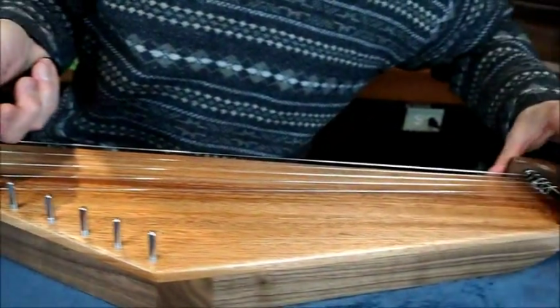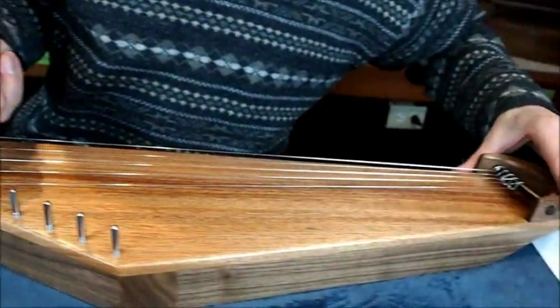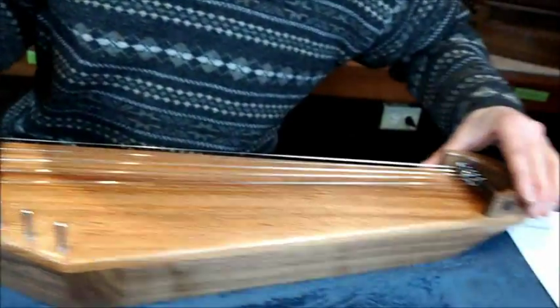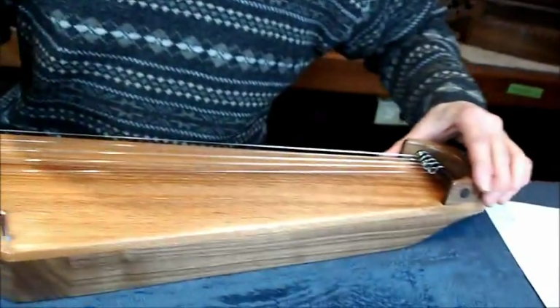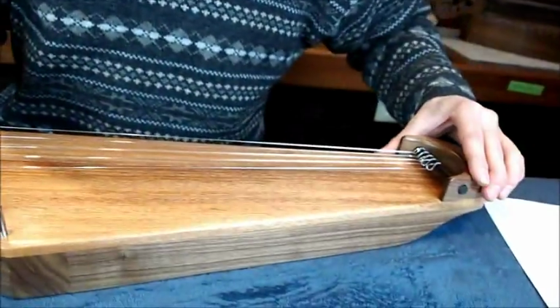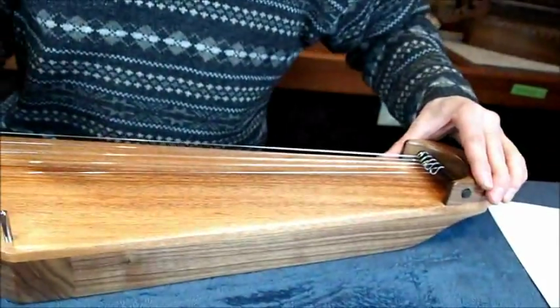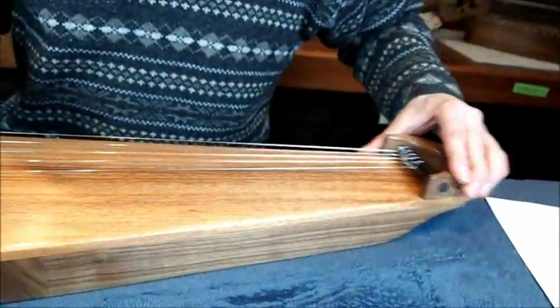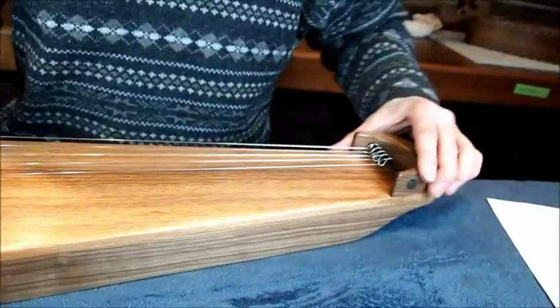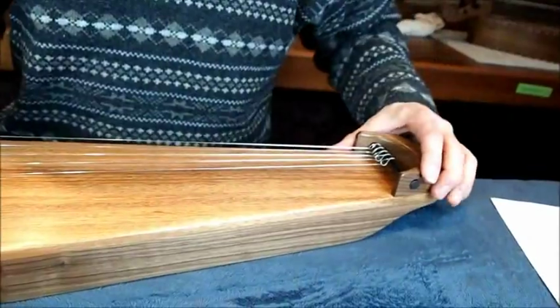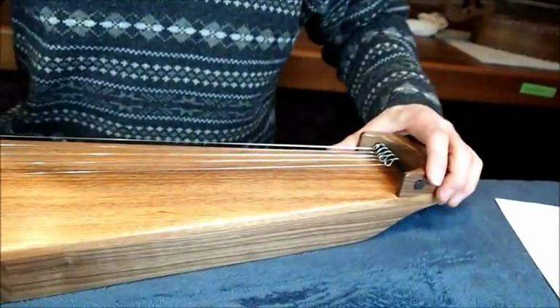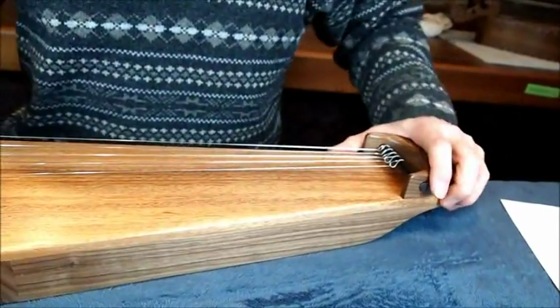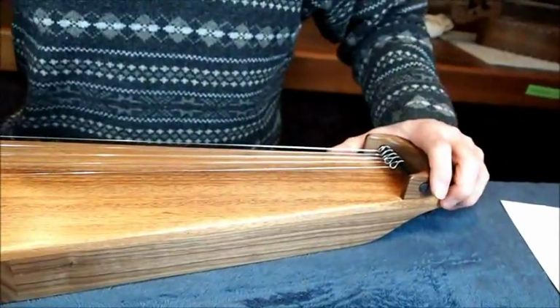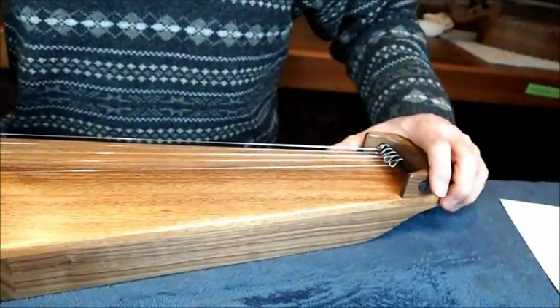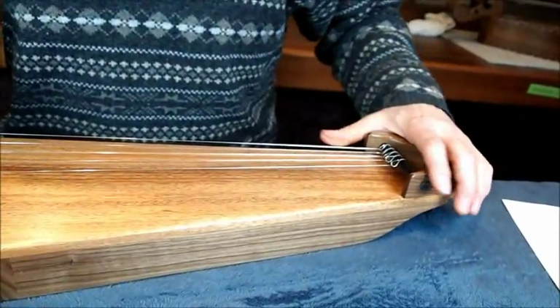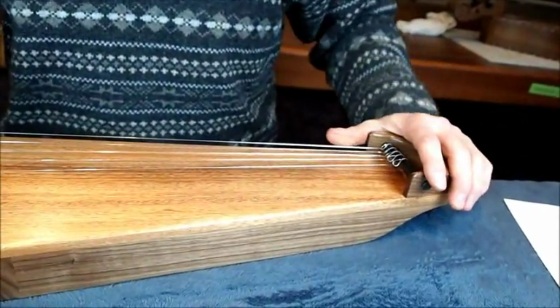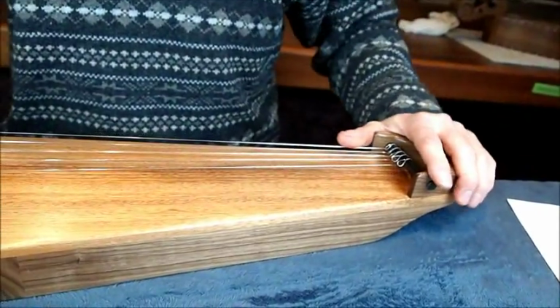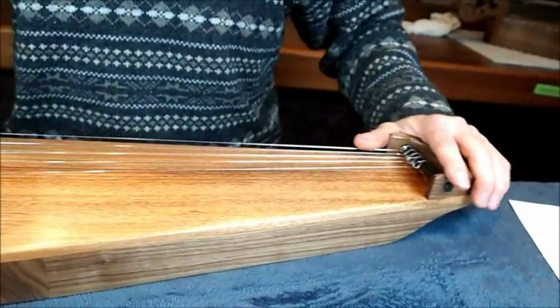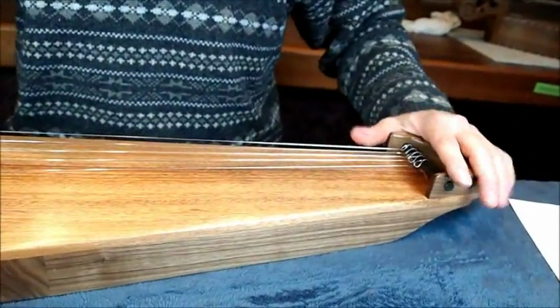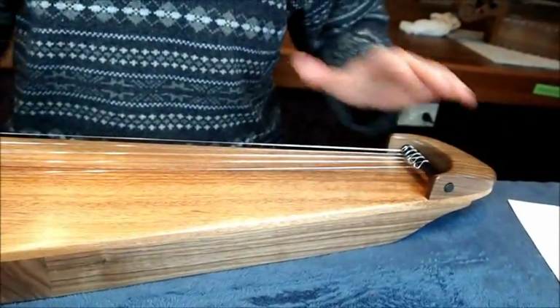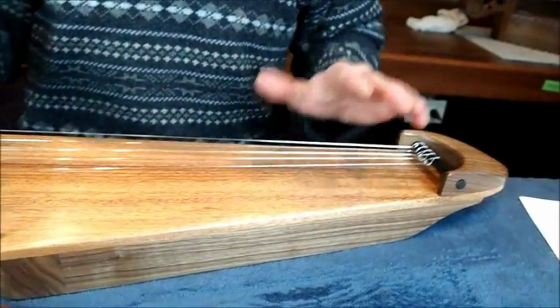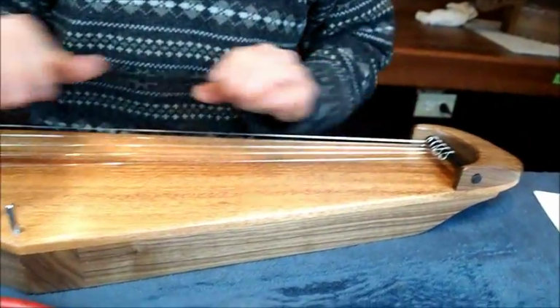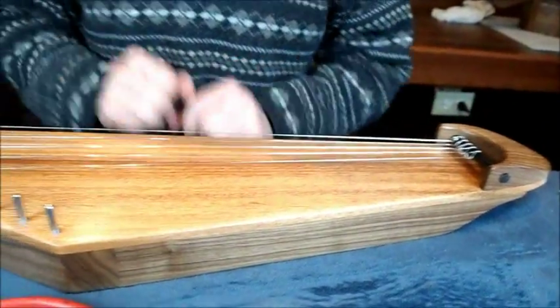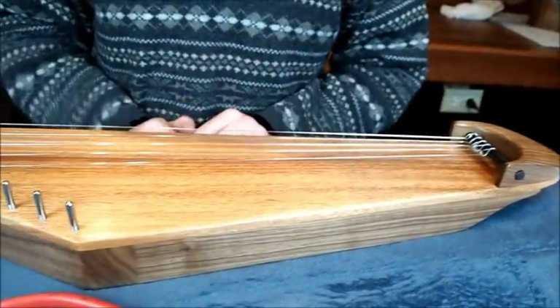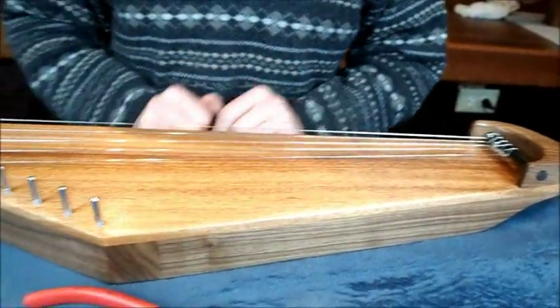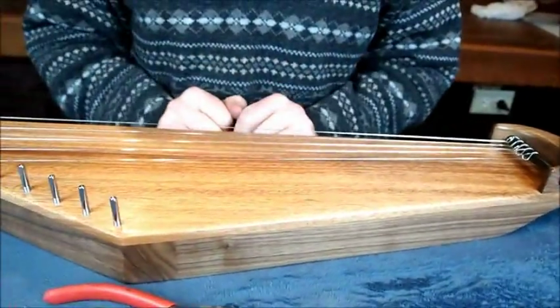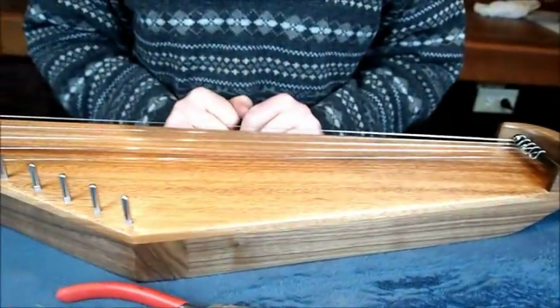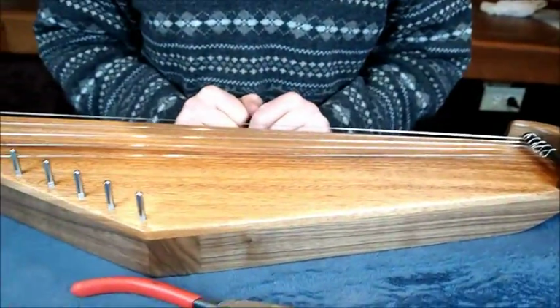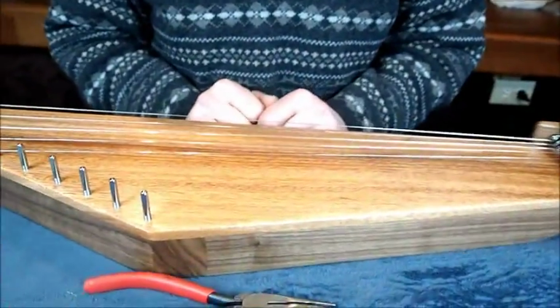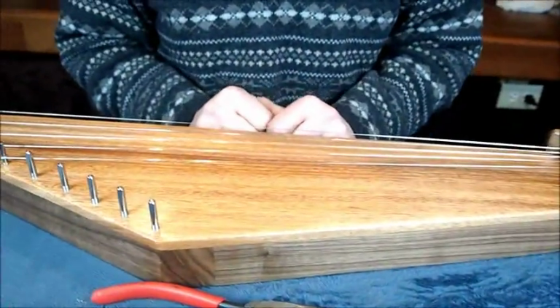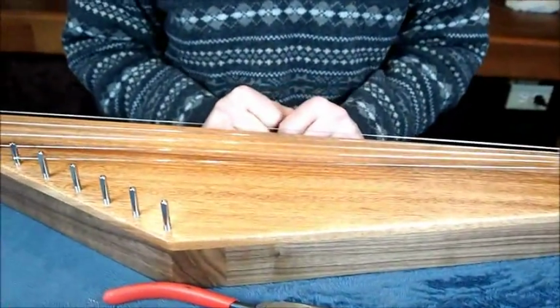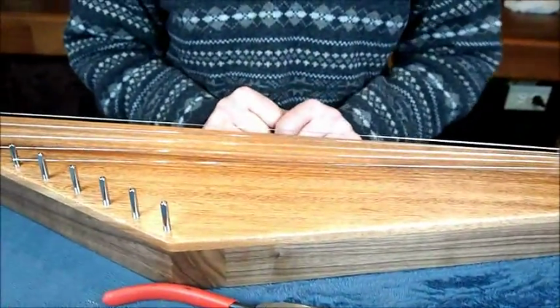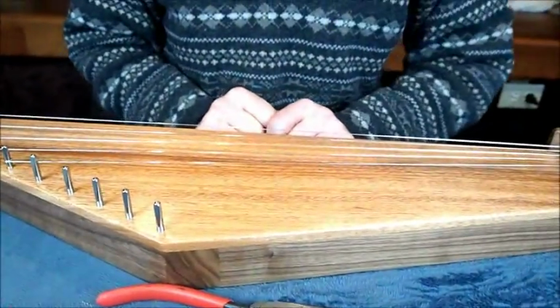Follow your string chart and go ahead and put the rest of the strings on. Then we'll tune it up.